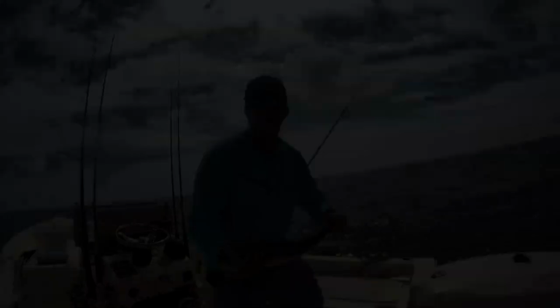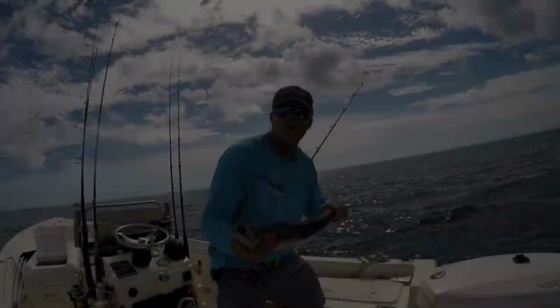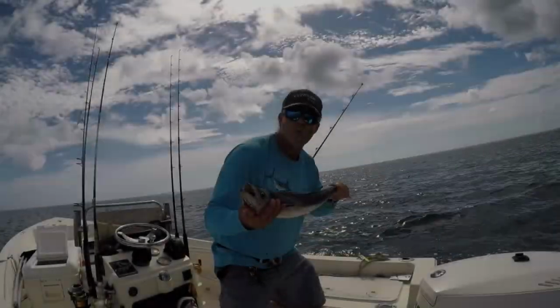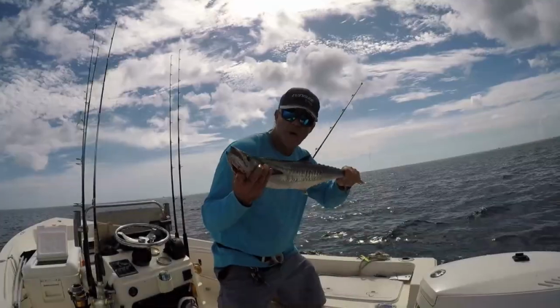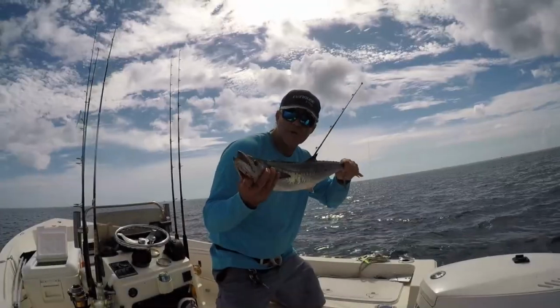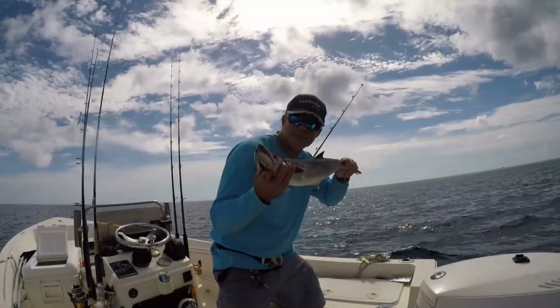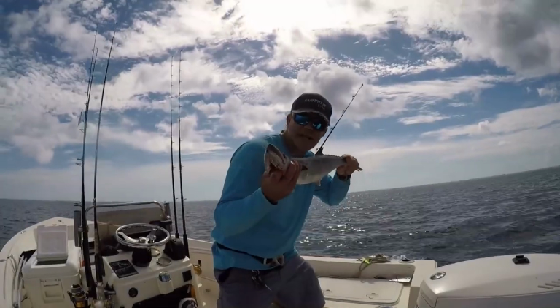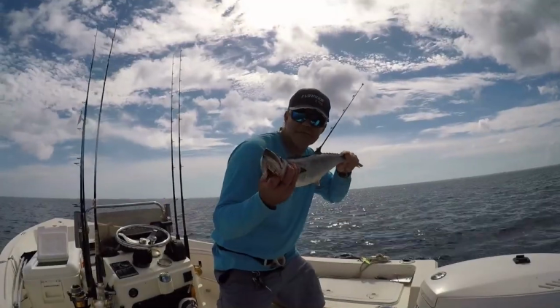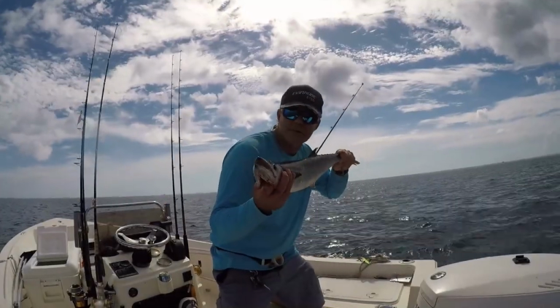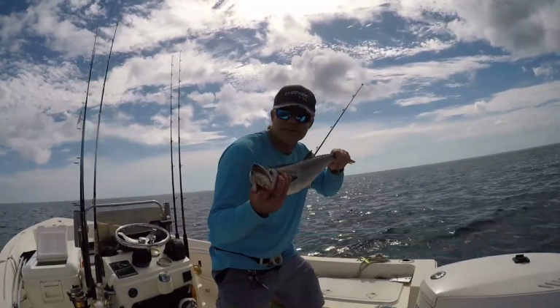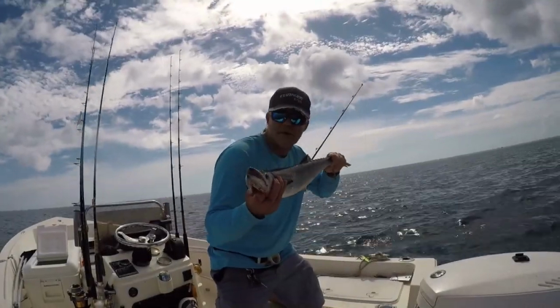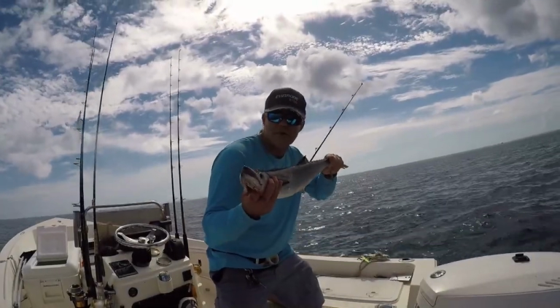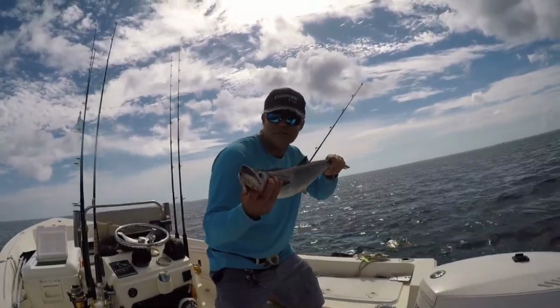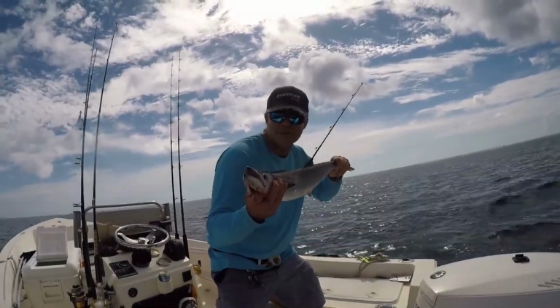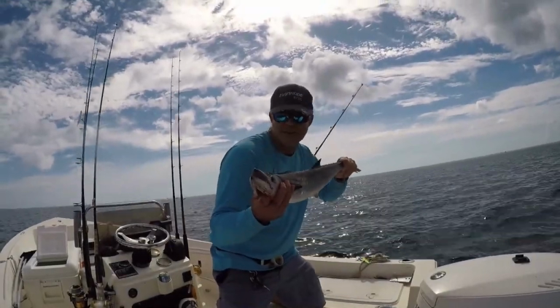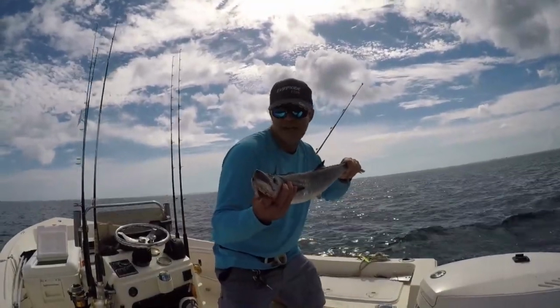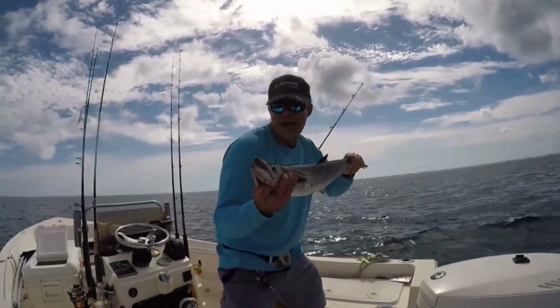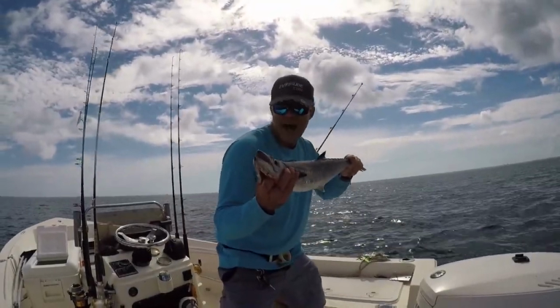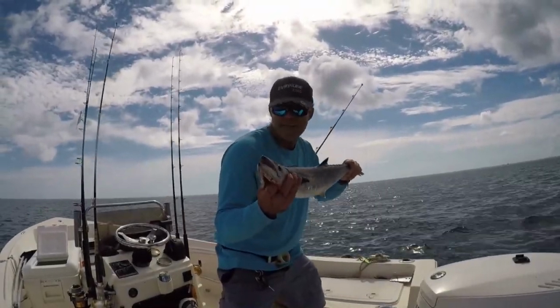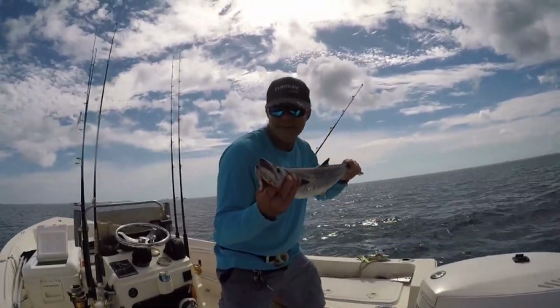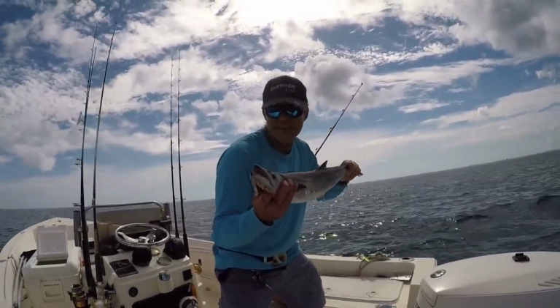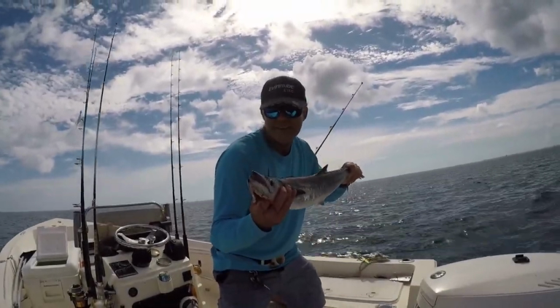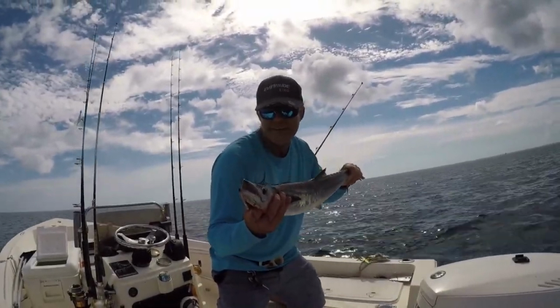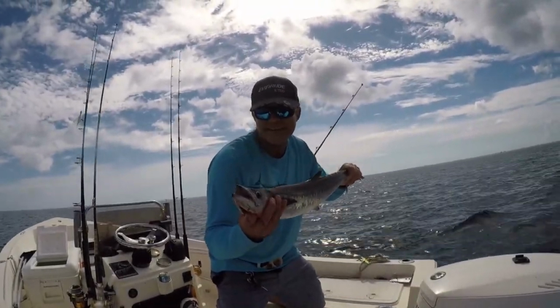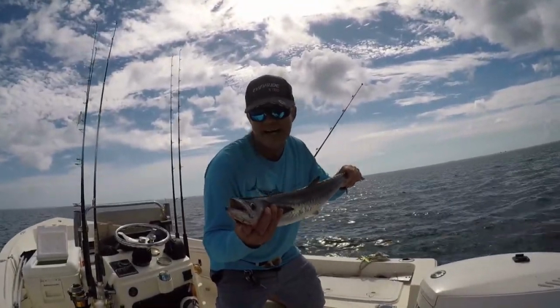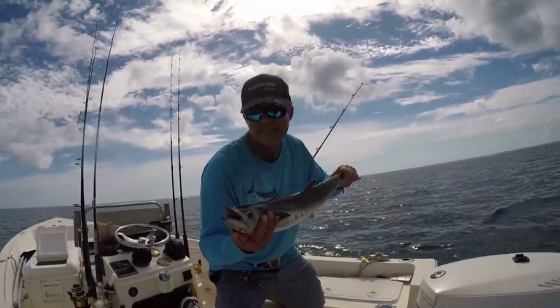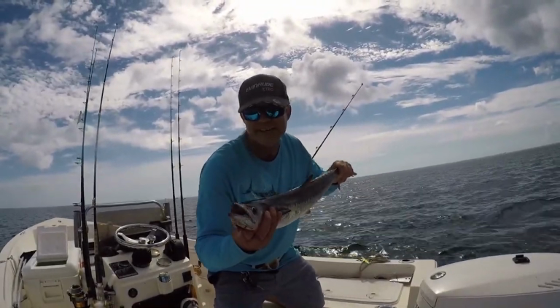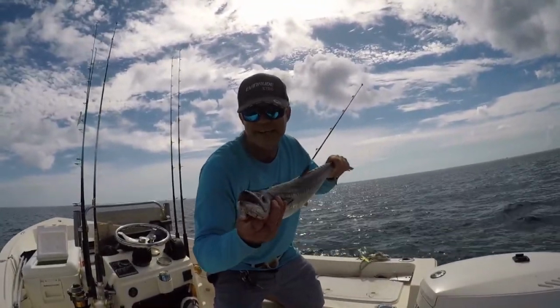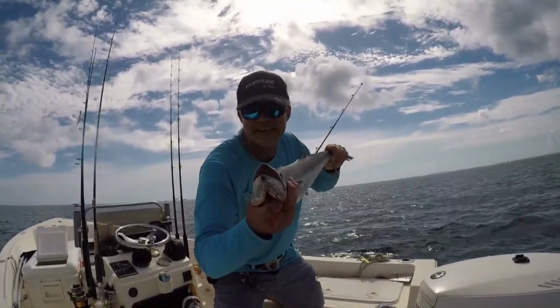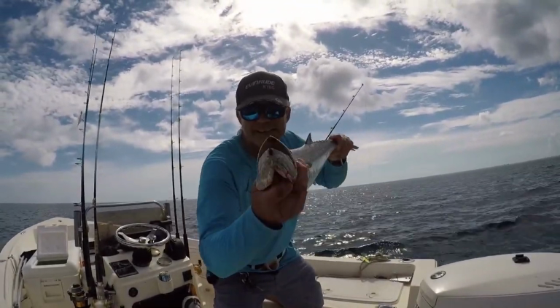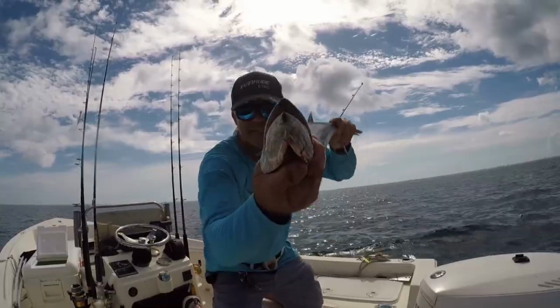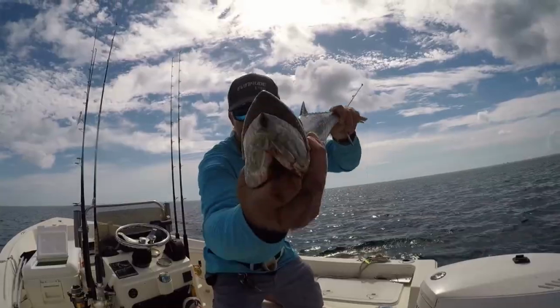Welcome to South Florida Saltwater Fishing. I'm Heath, and it's time to get into it.